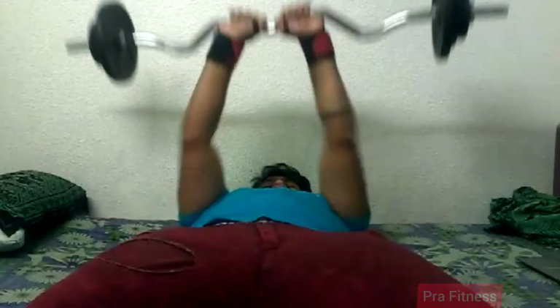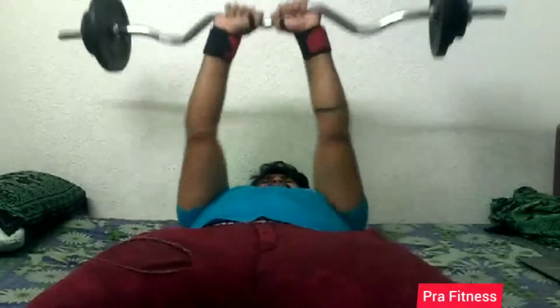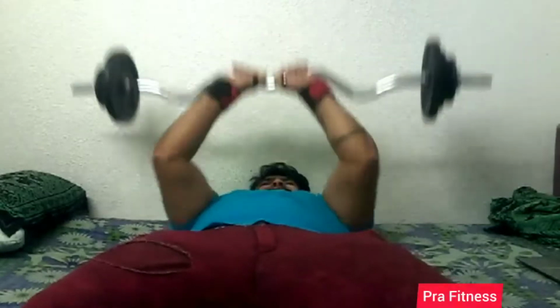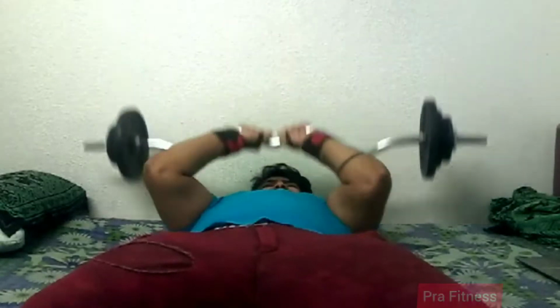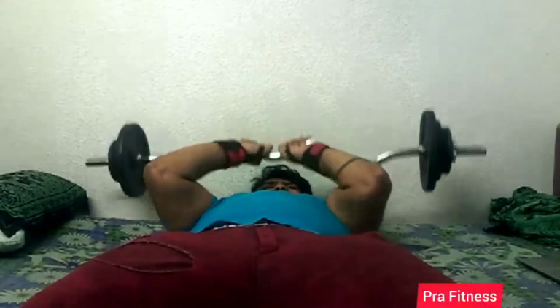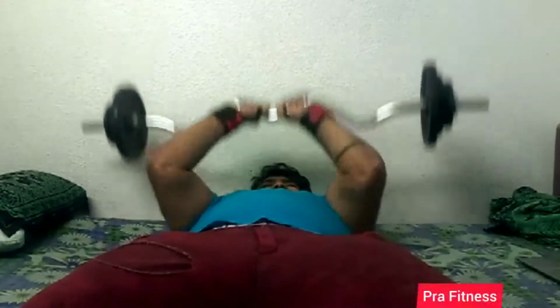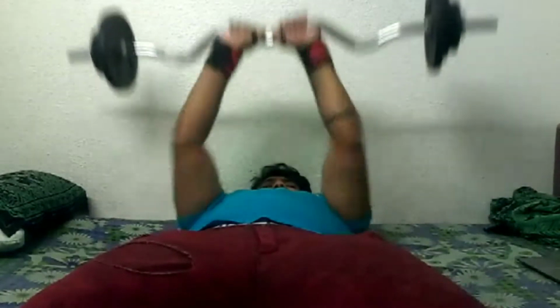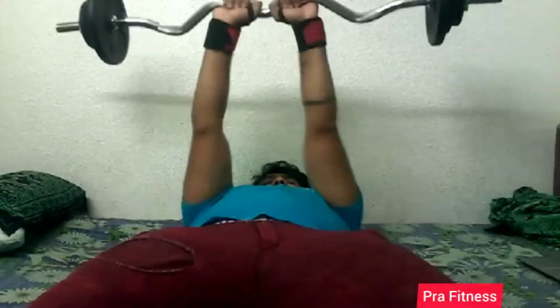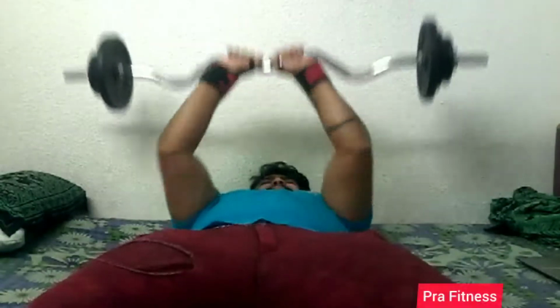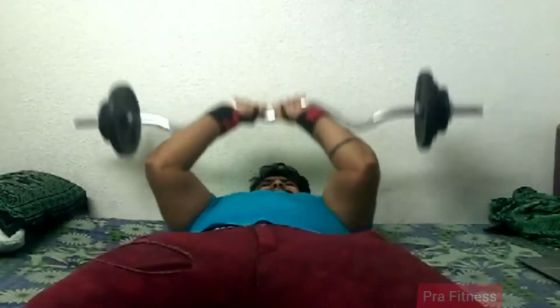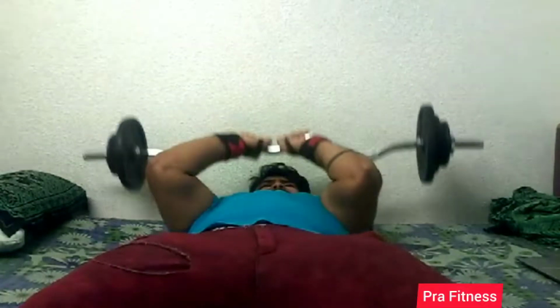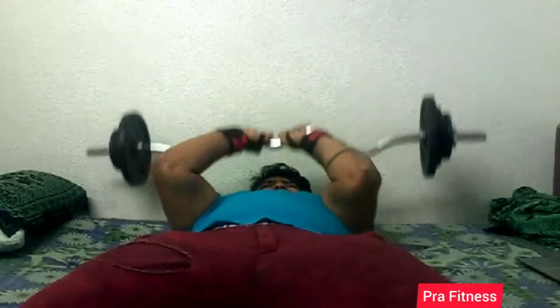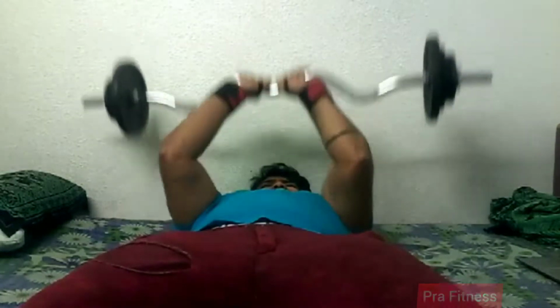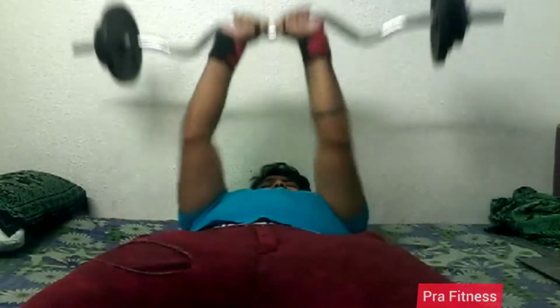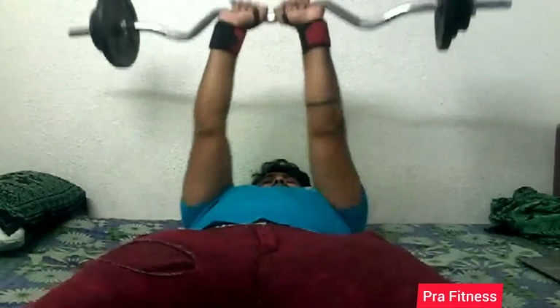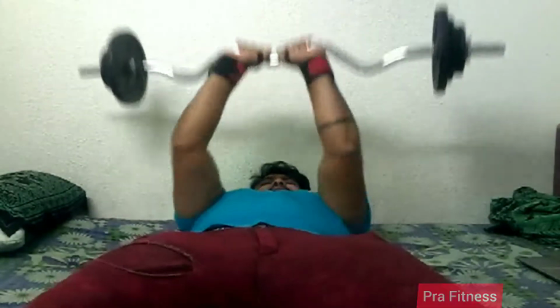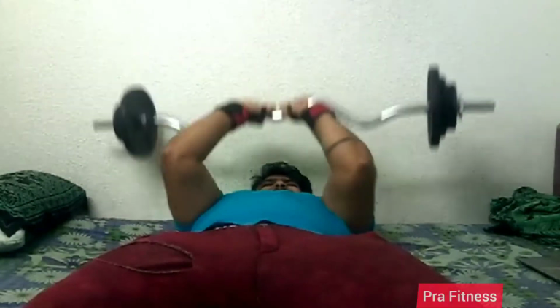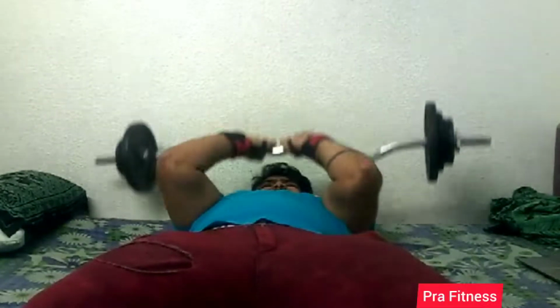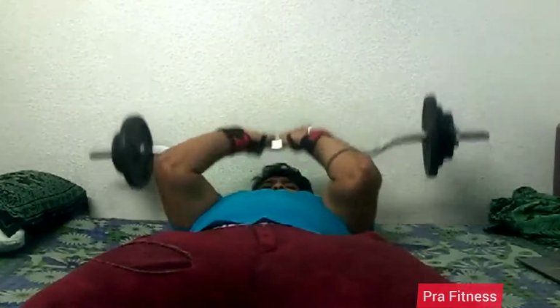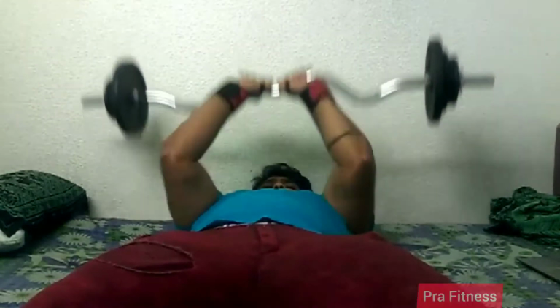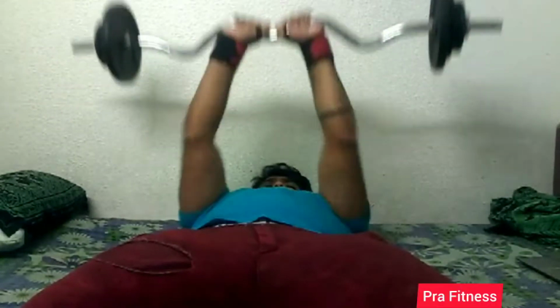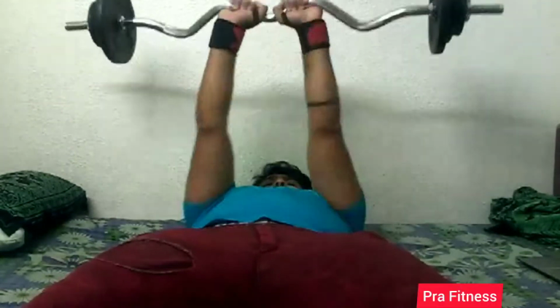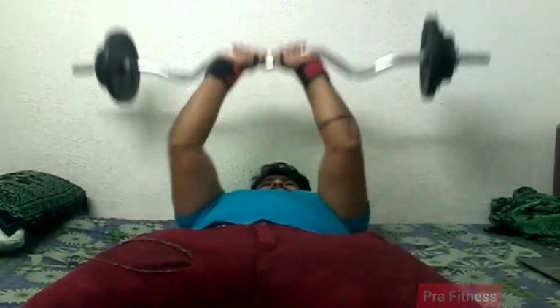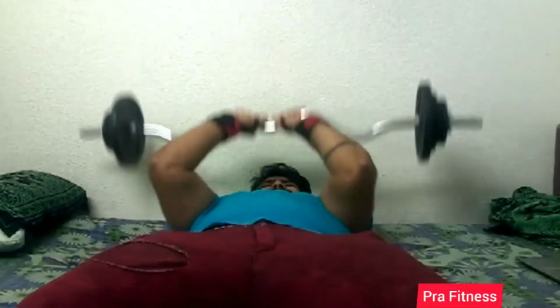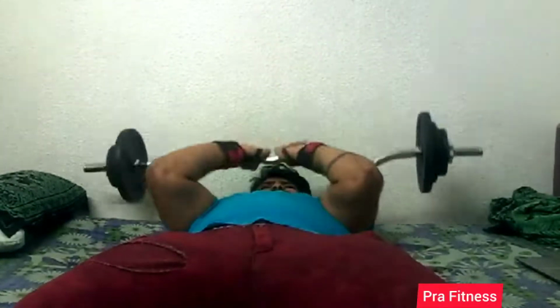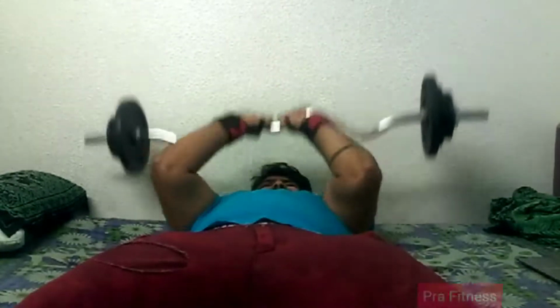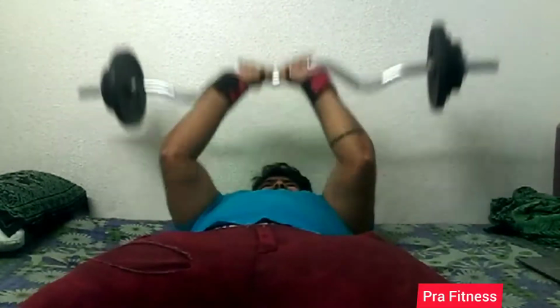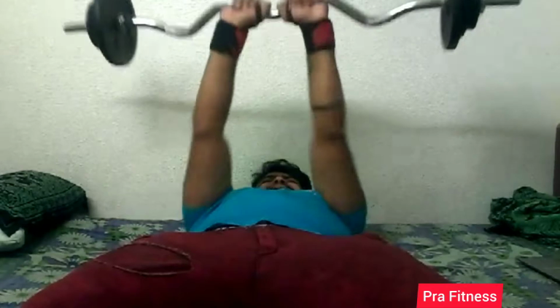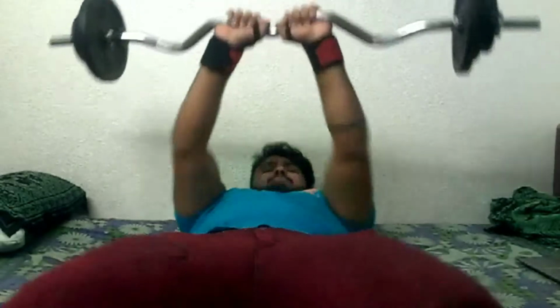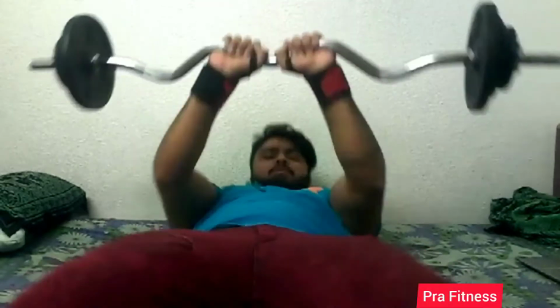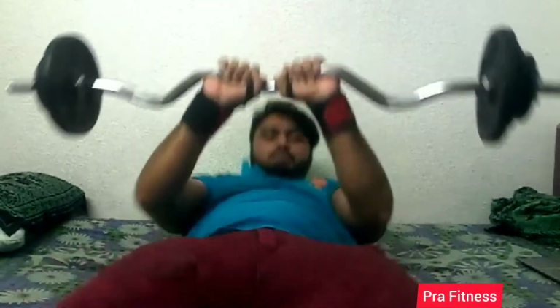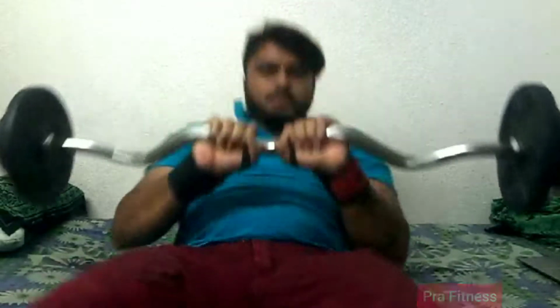In the correct position, you will do it. And you can see your back is lightly tilted.